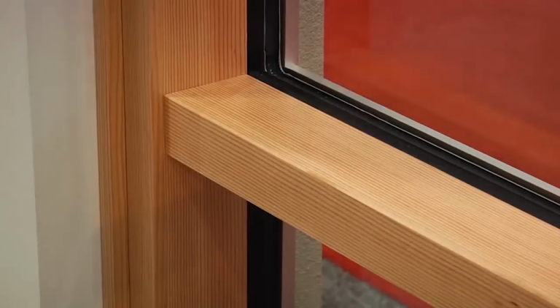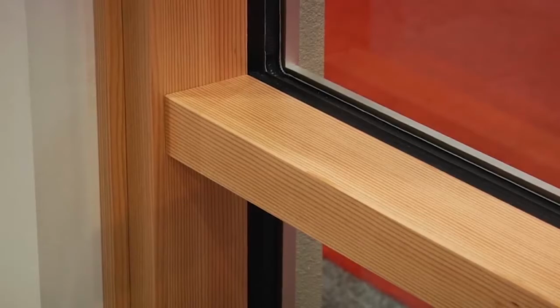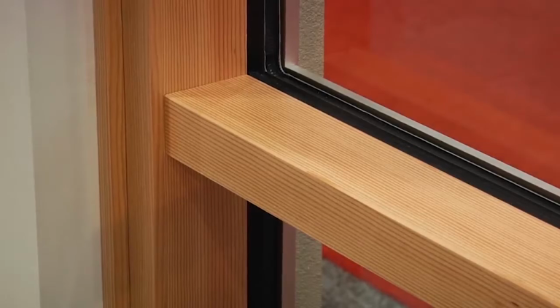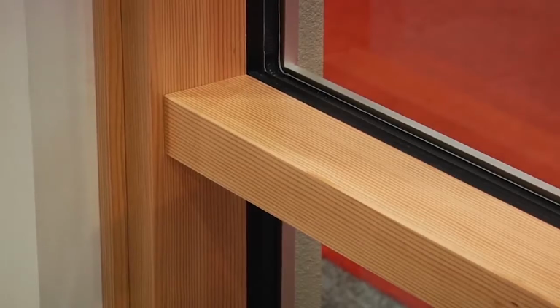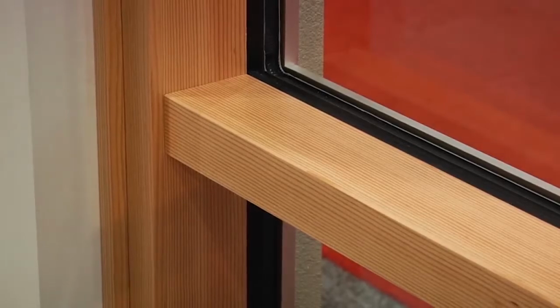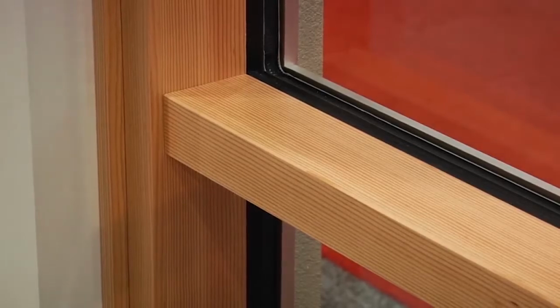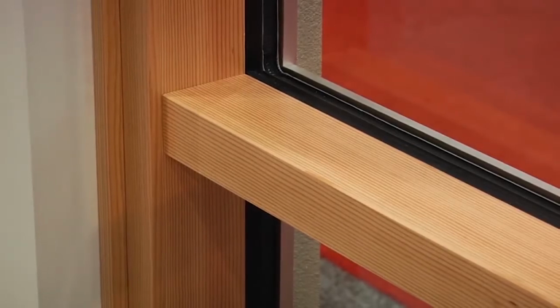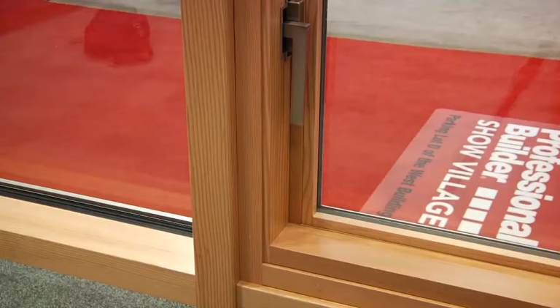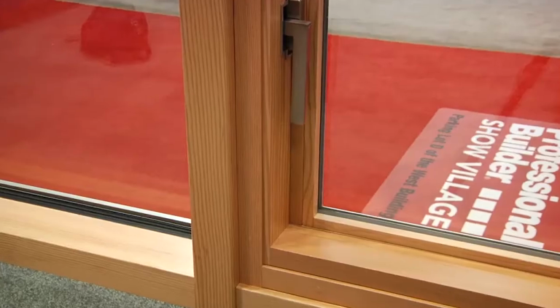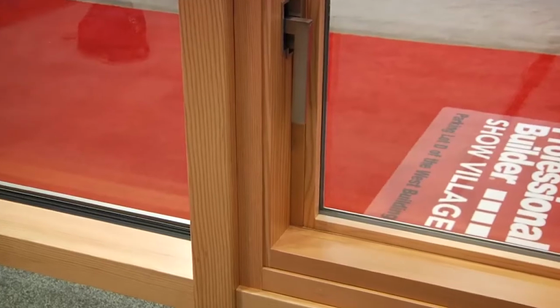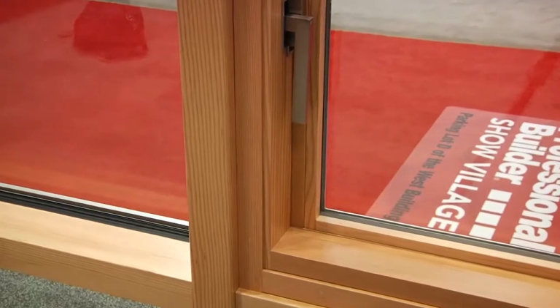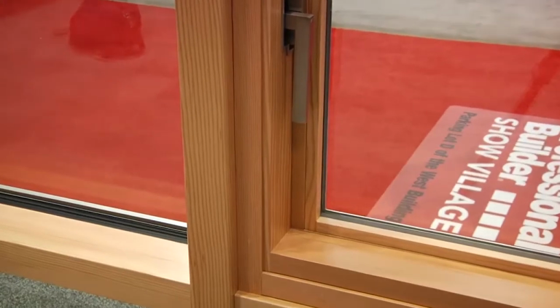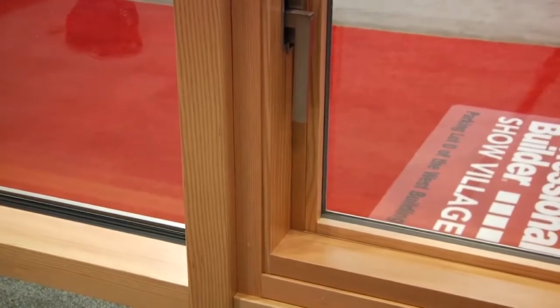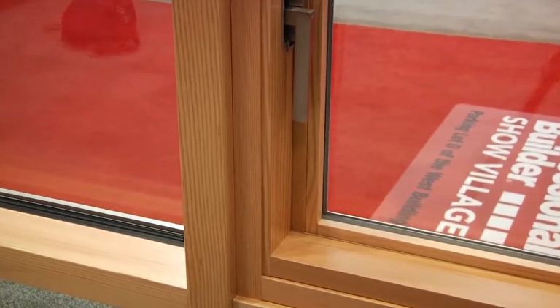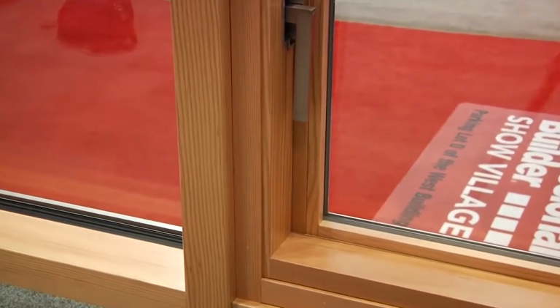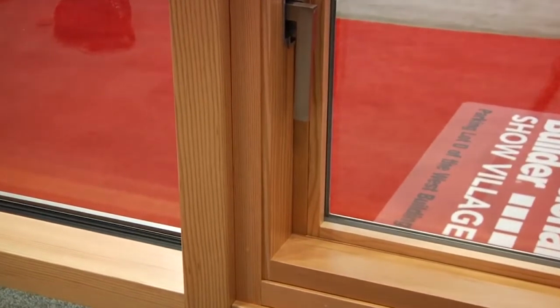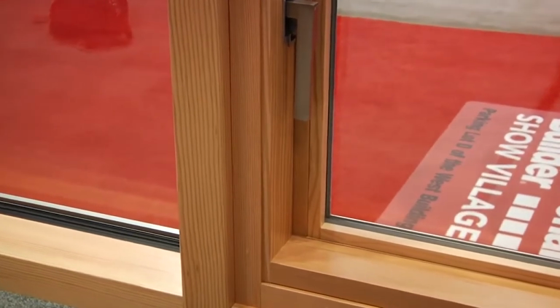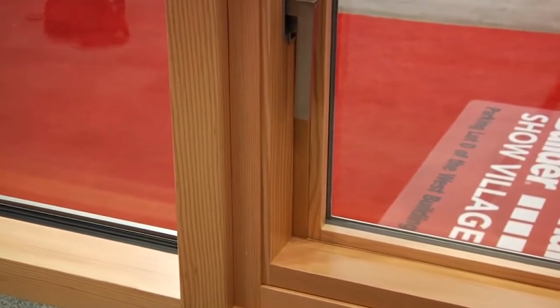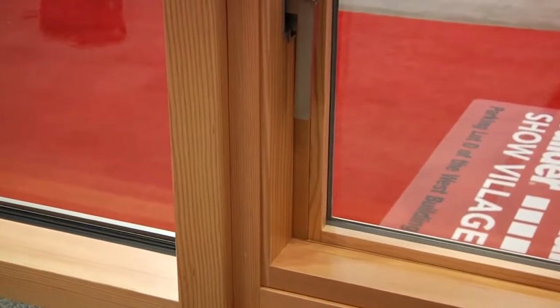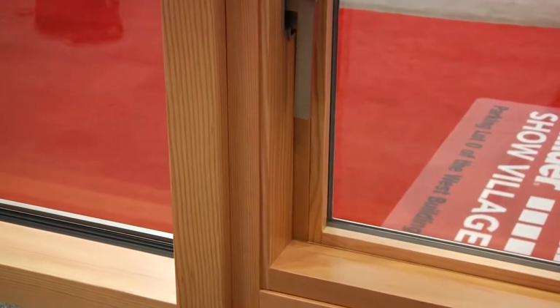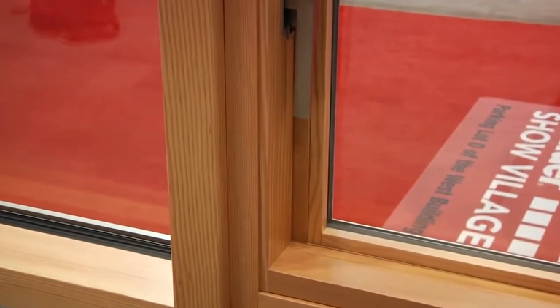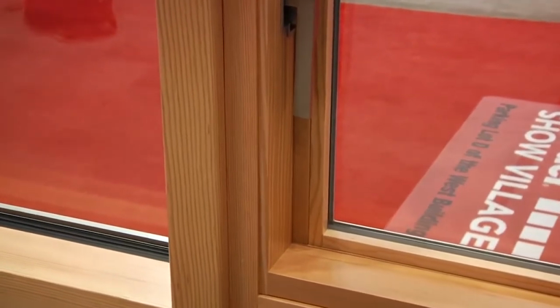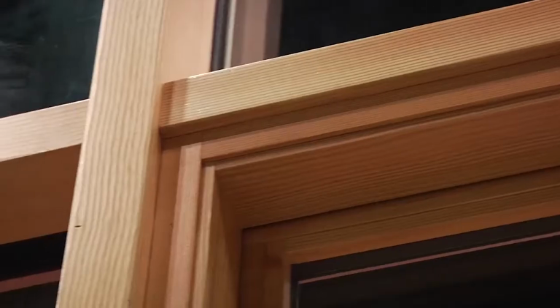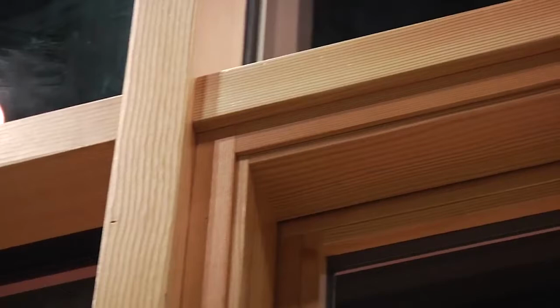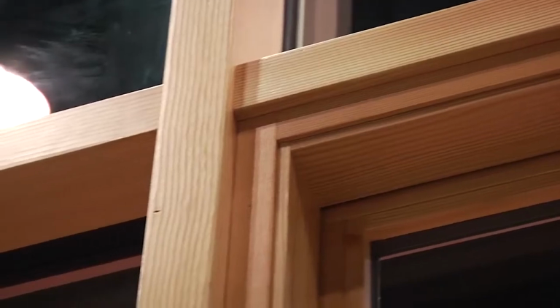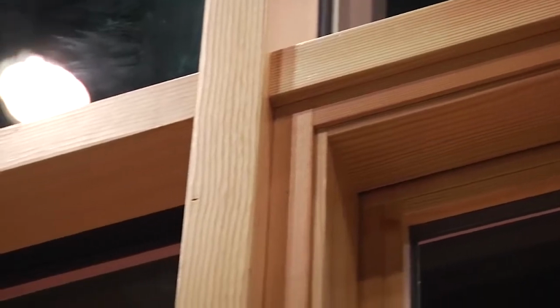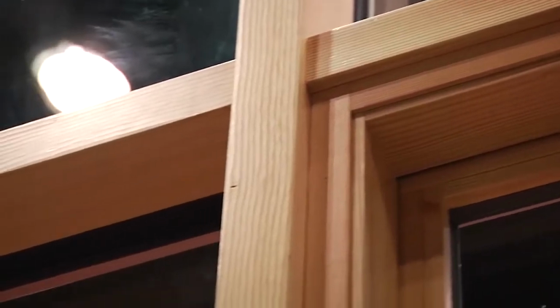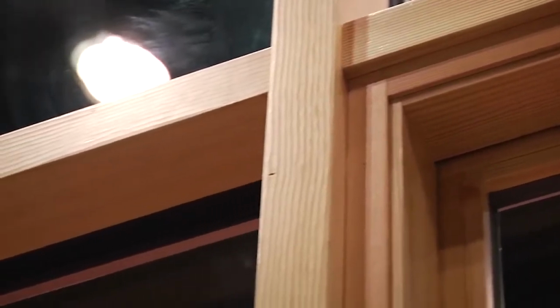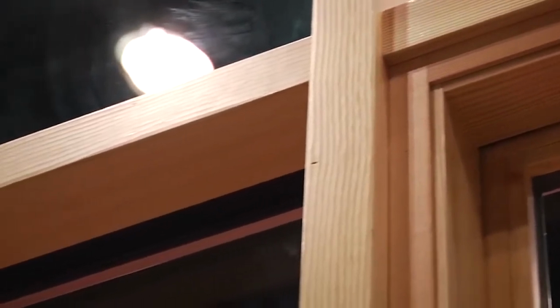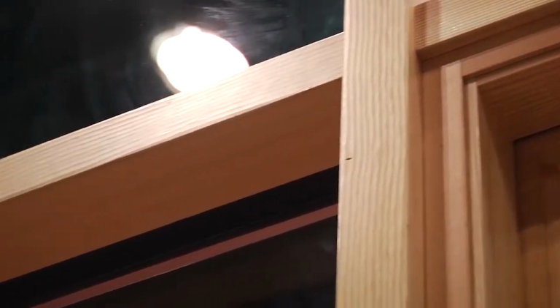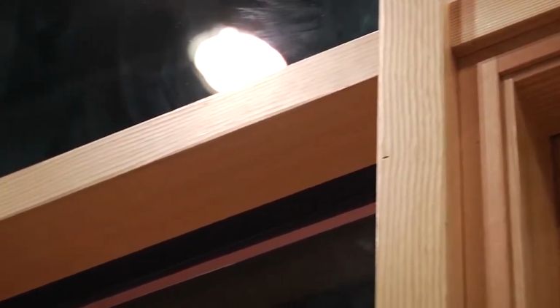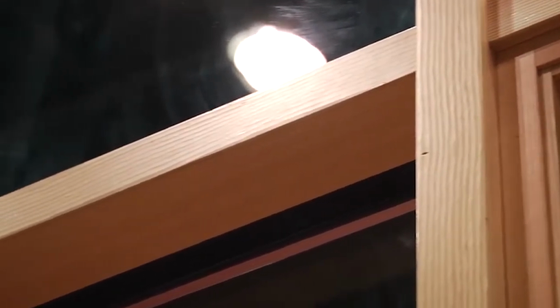The glass is glazed from the exterior, which allows us to do large walls of glass. We're going to be launching this in the summer of 2018.